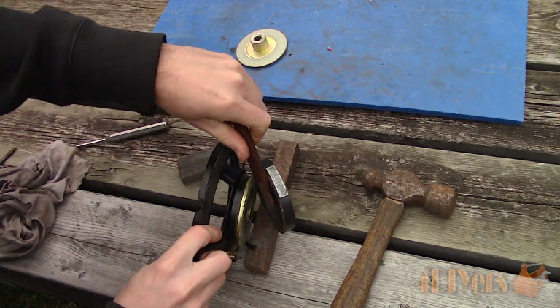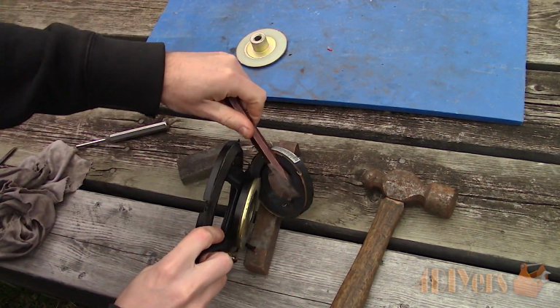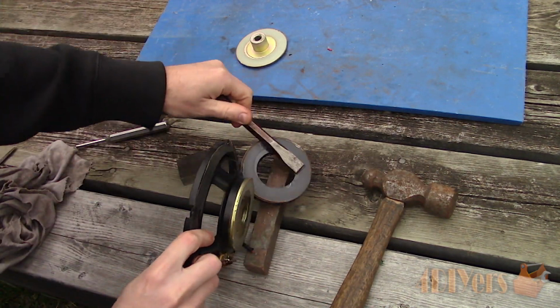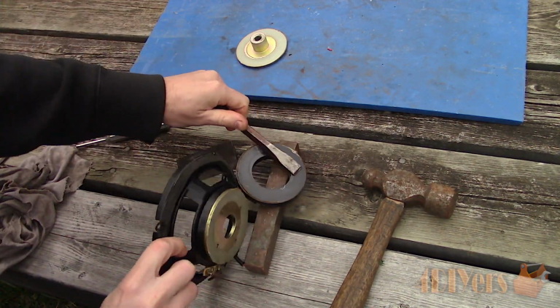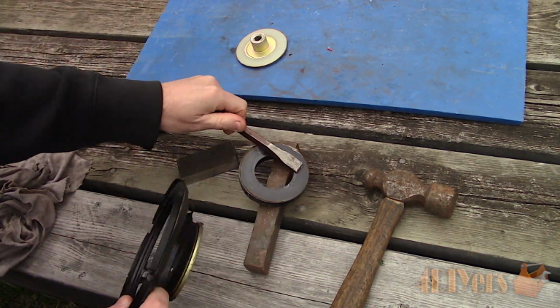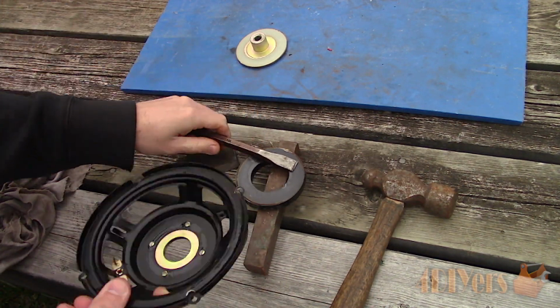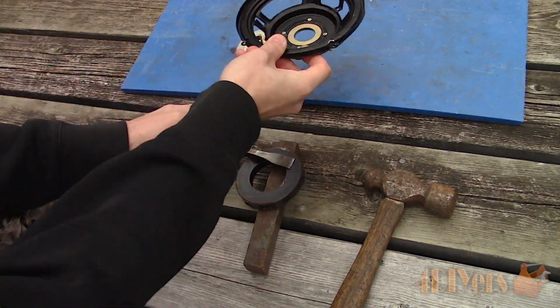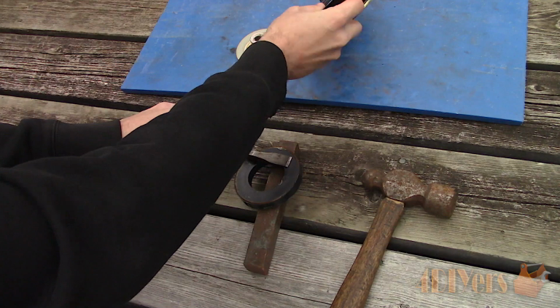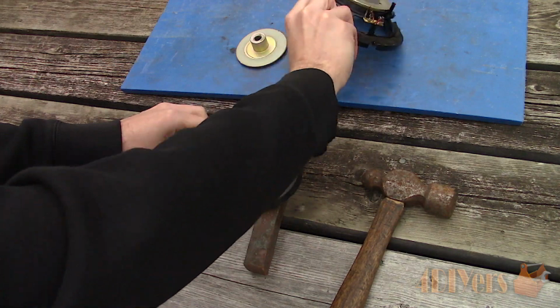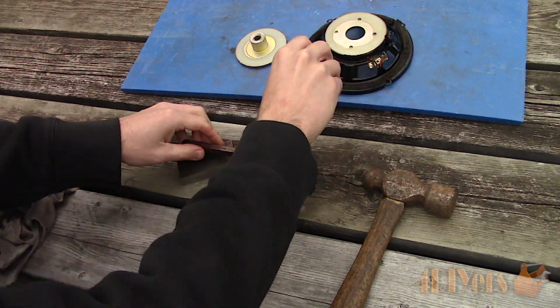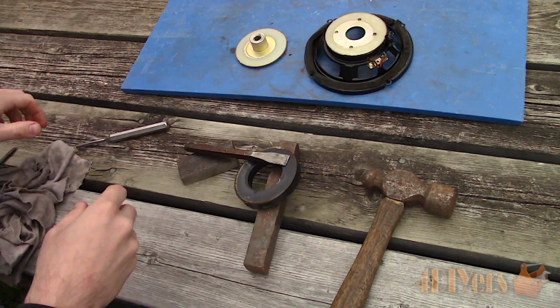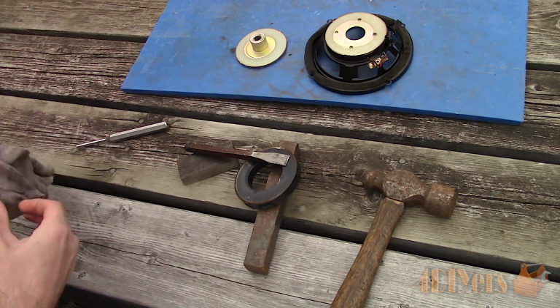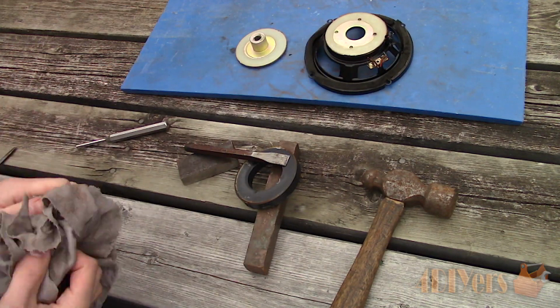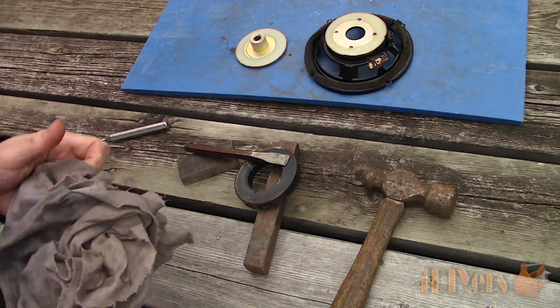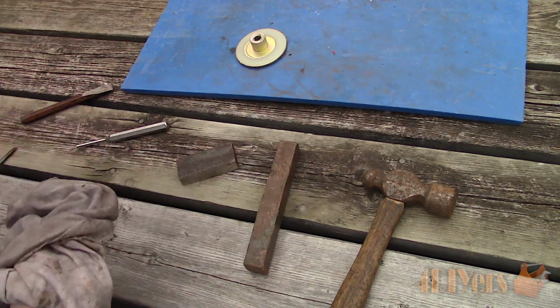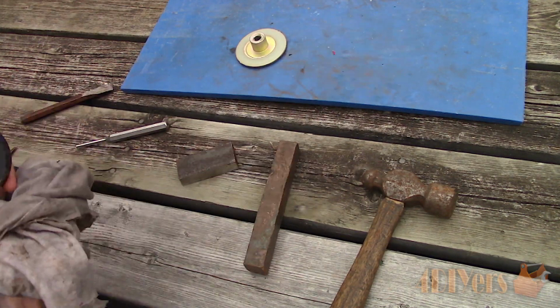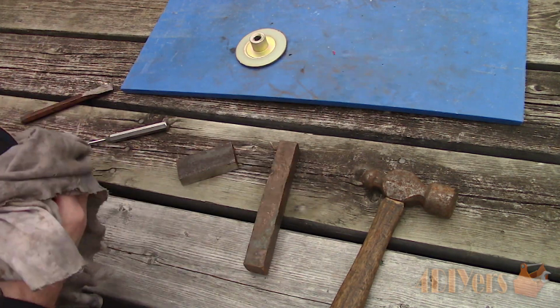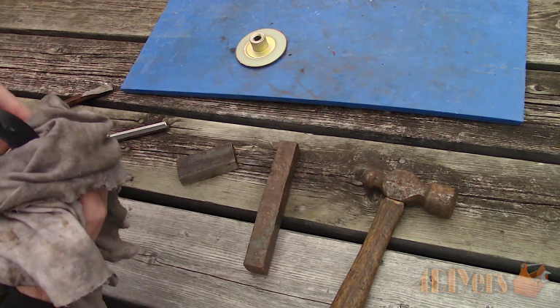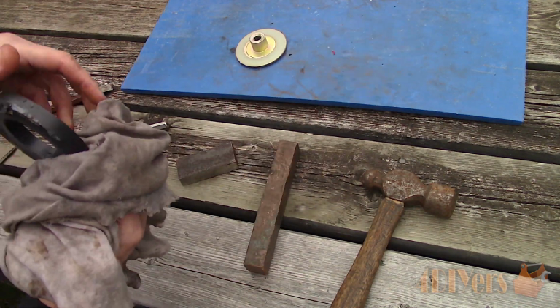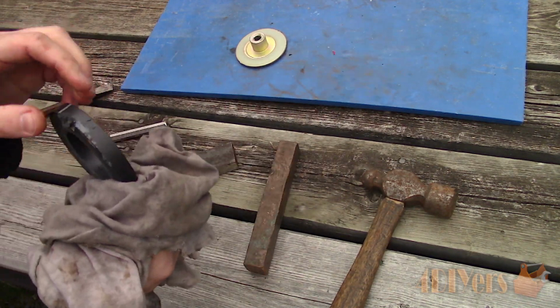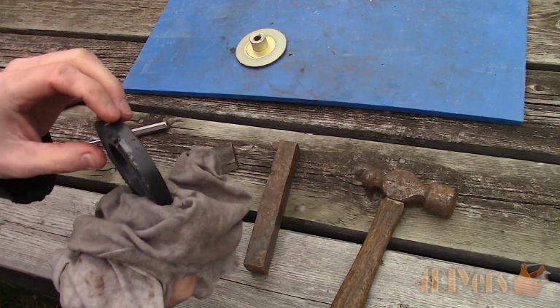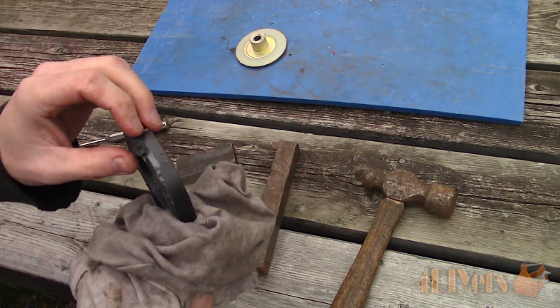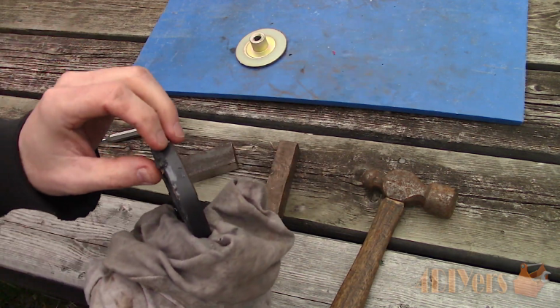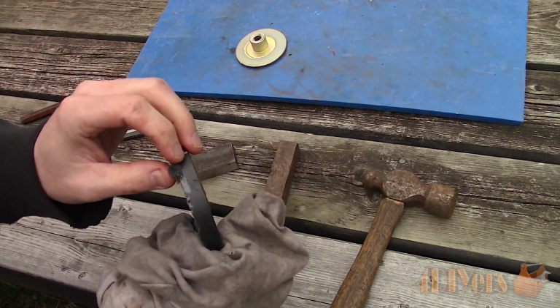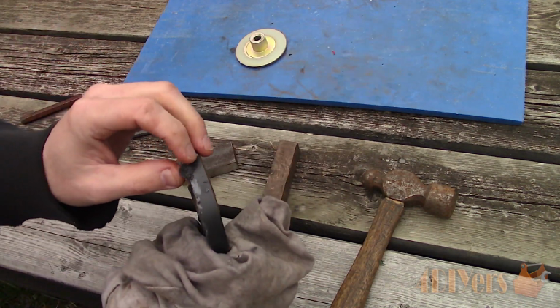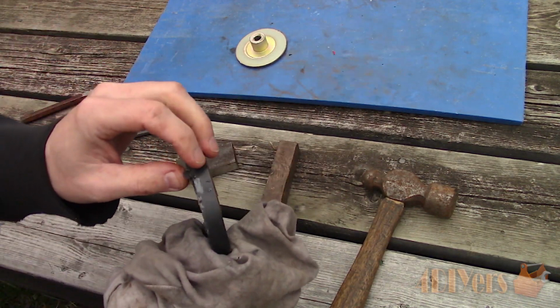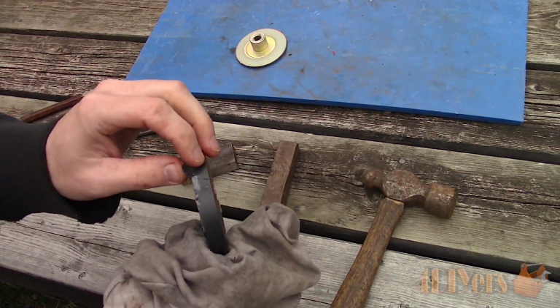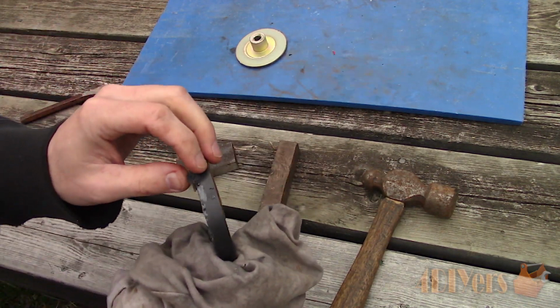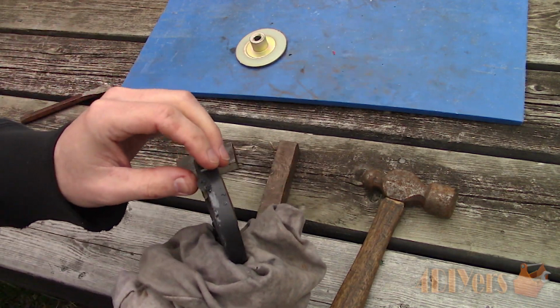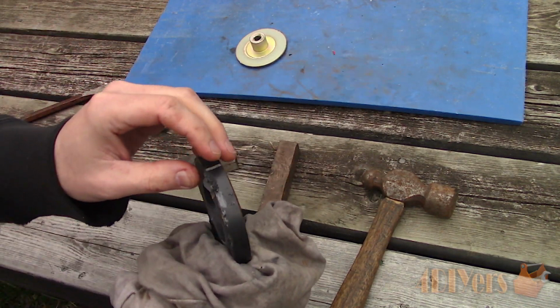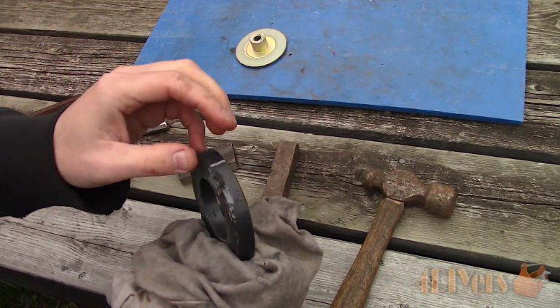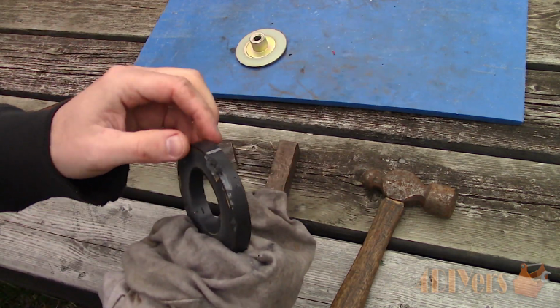Once removed, here you can see the magnet. Unfortunately I did chip this one during the removal process.